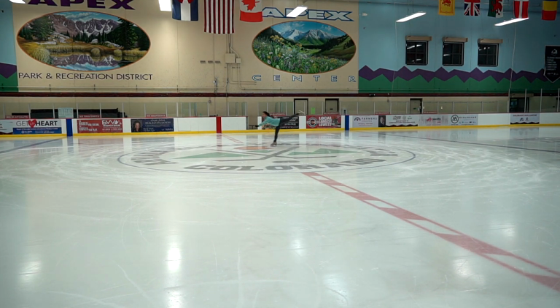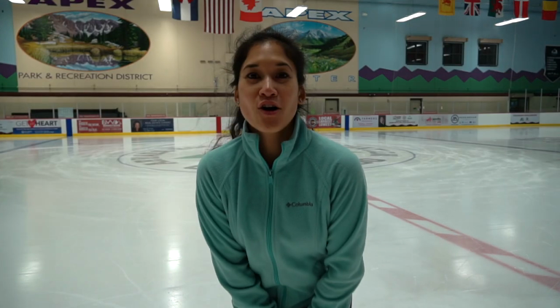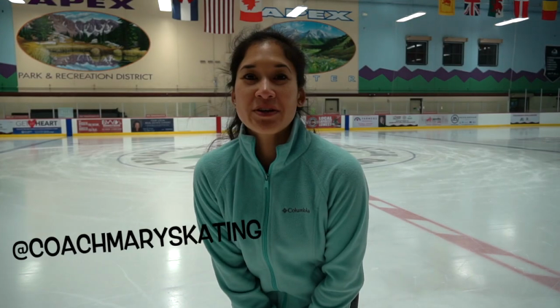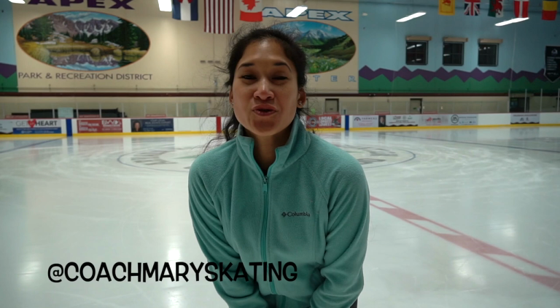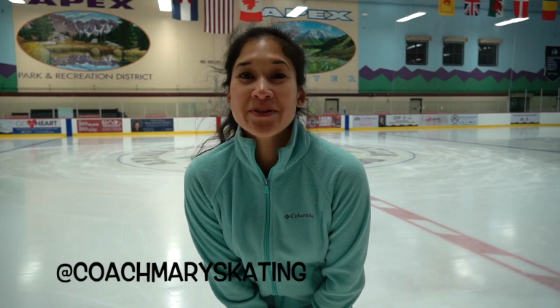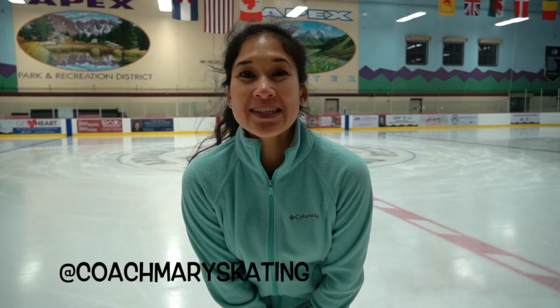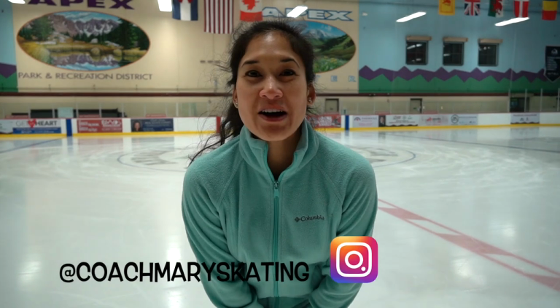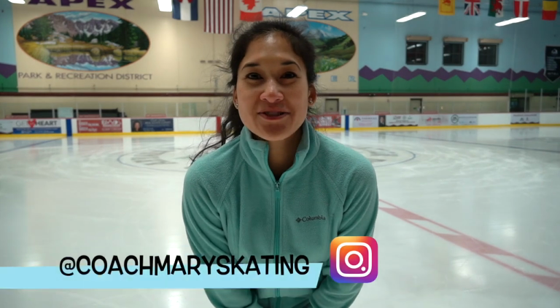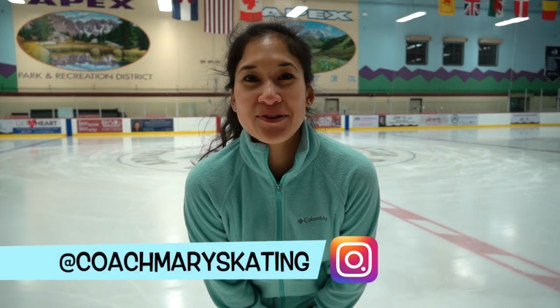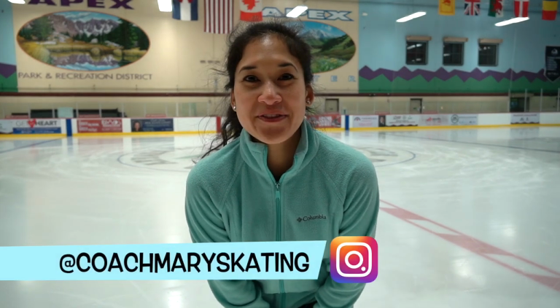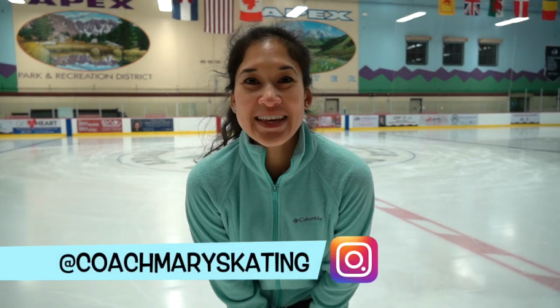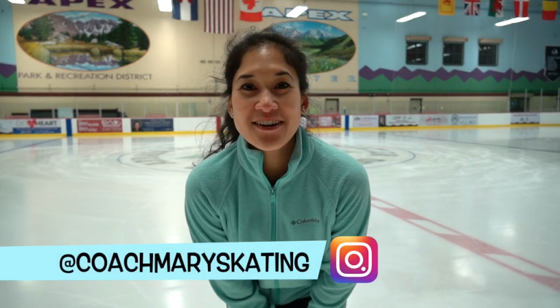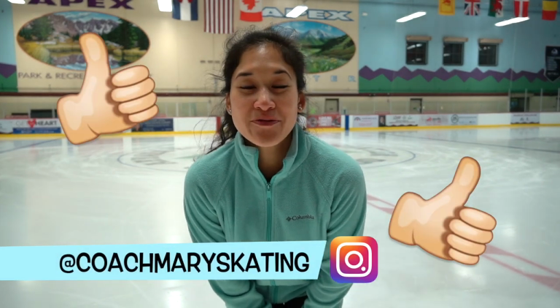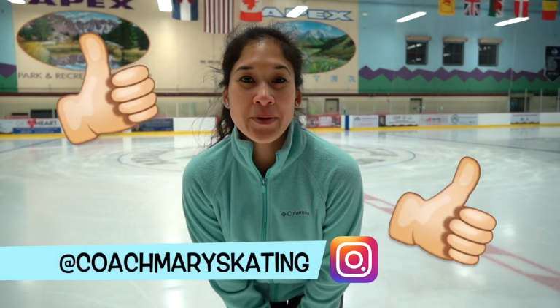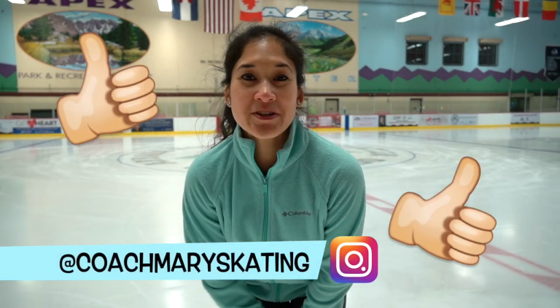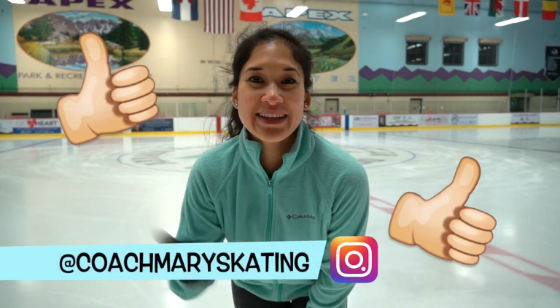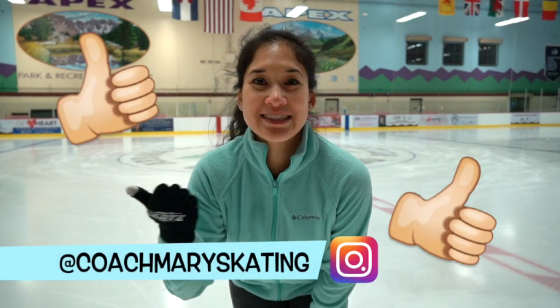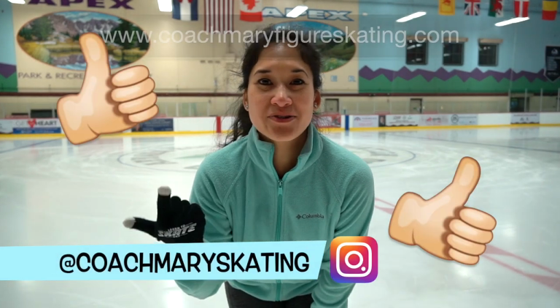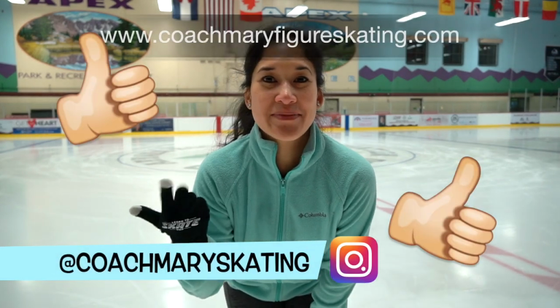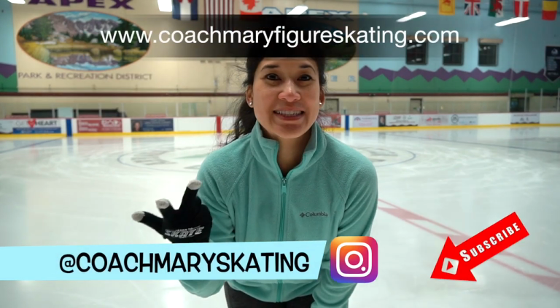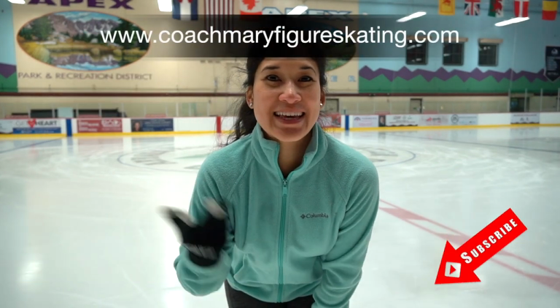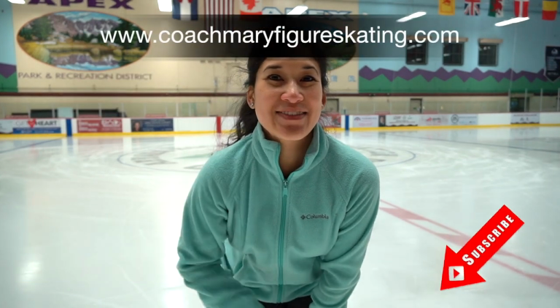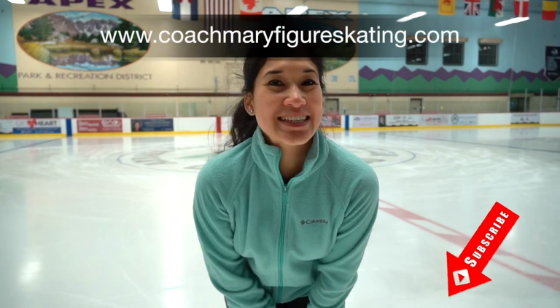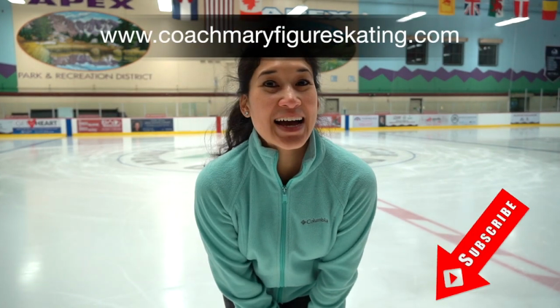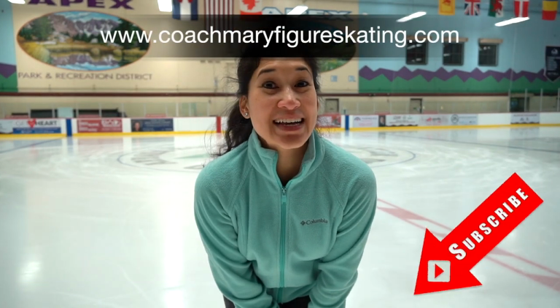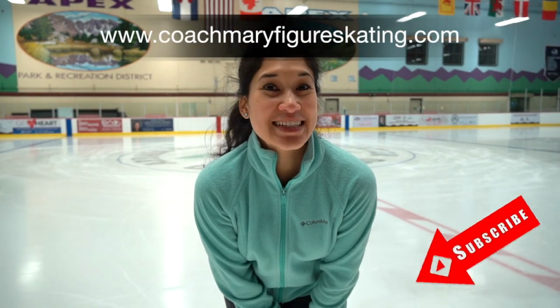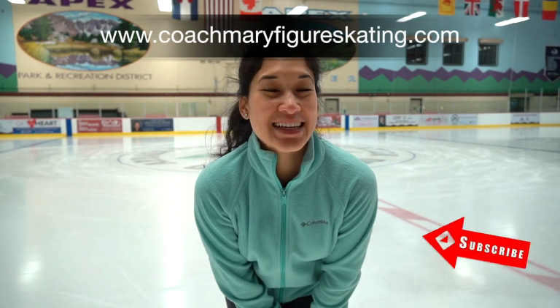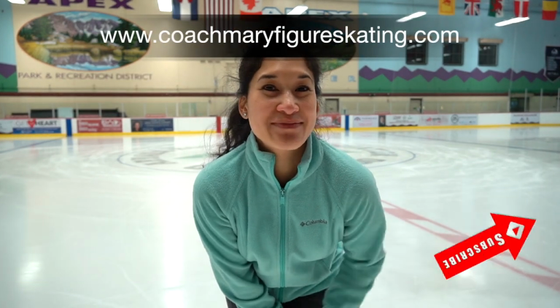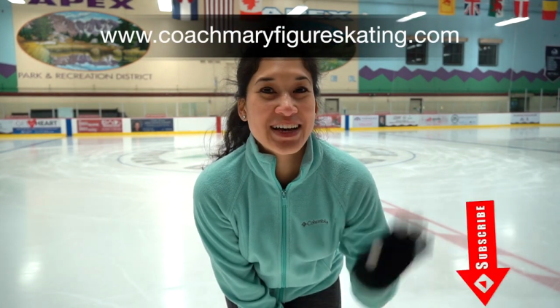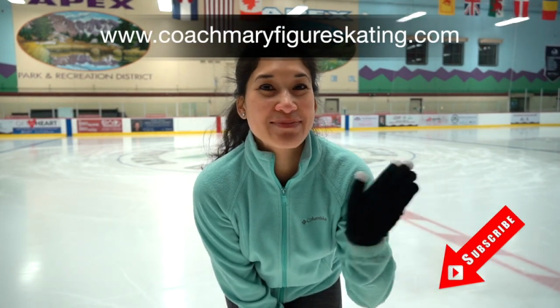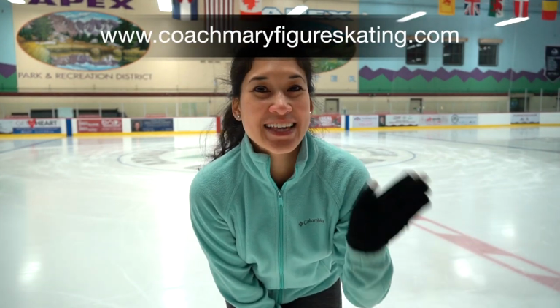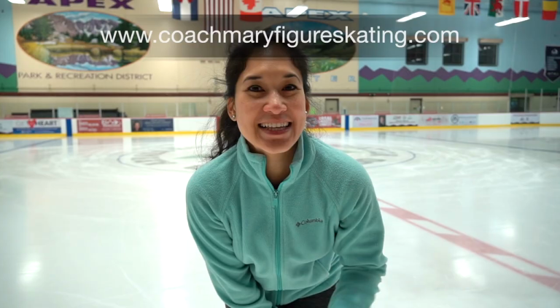Hope you enjoyed my spirals galore video! Remember to like, subscribe, and save, and I'll see you guys next time. Happy skating!